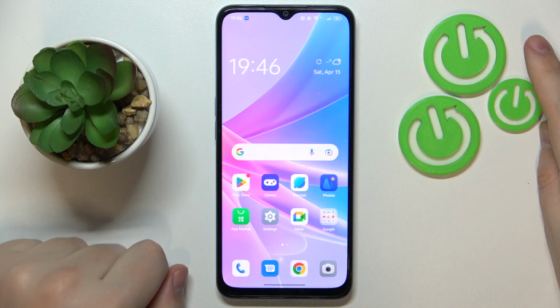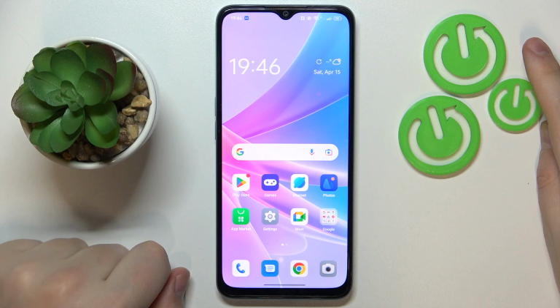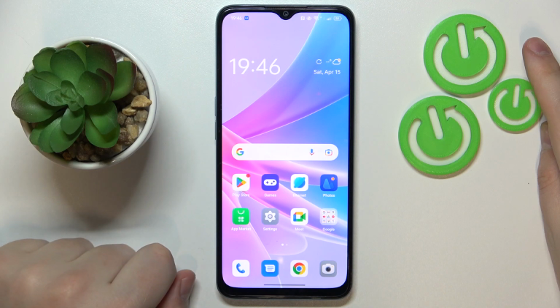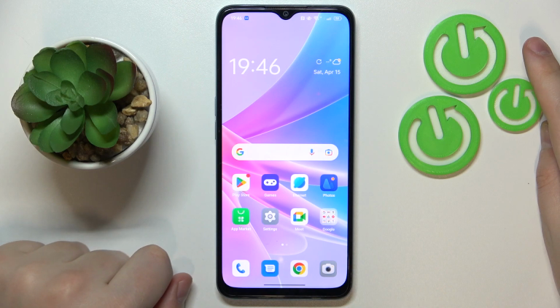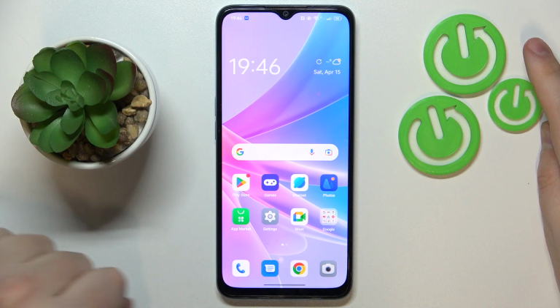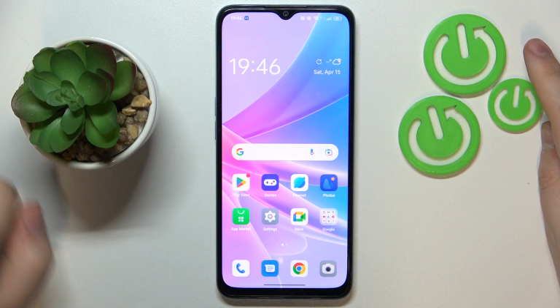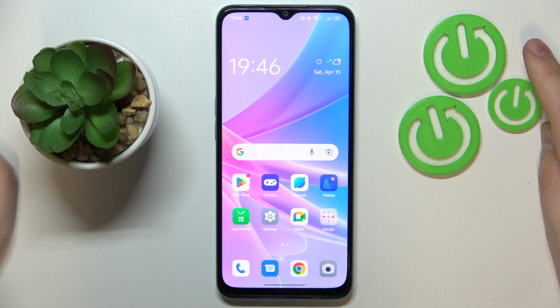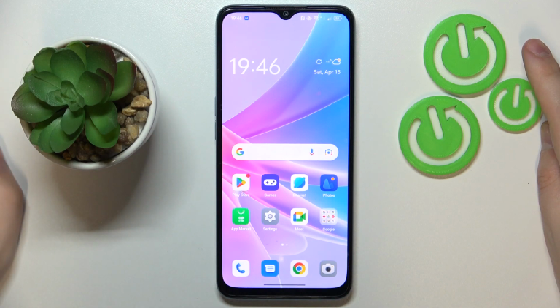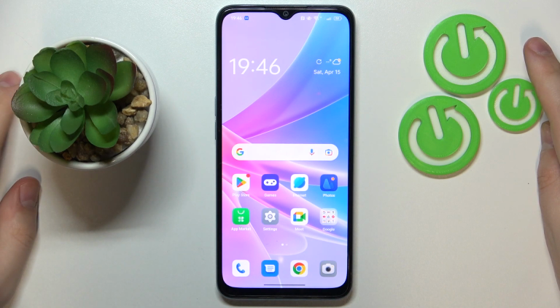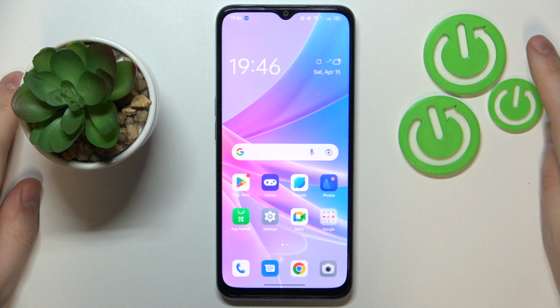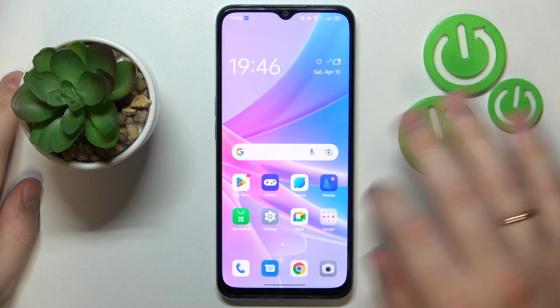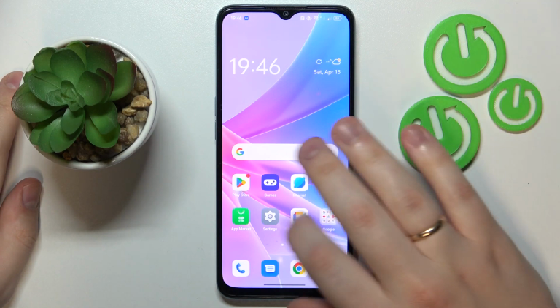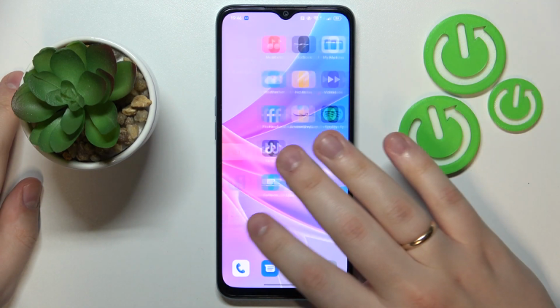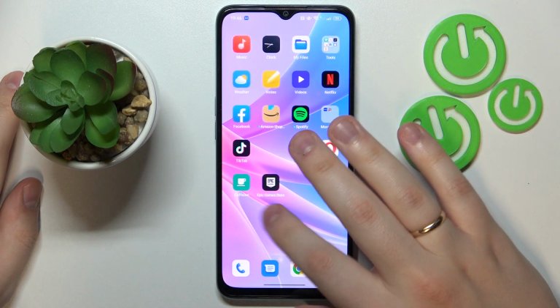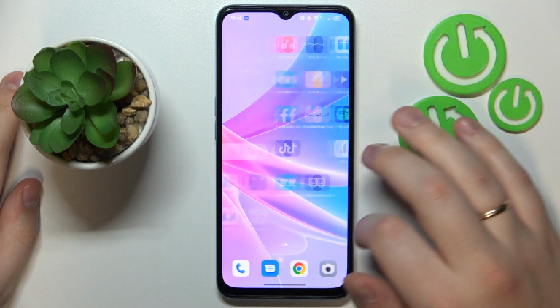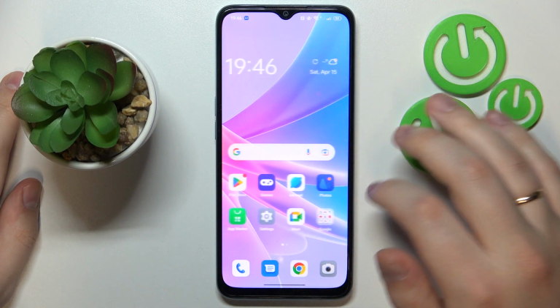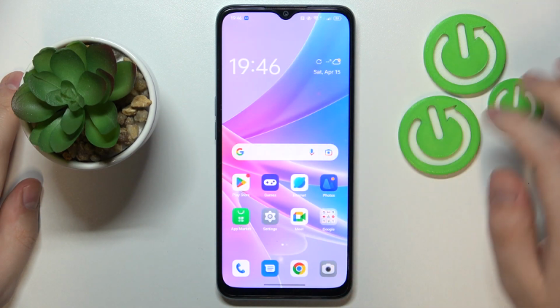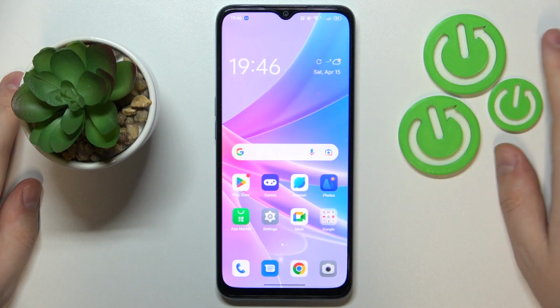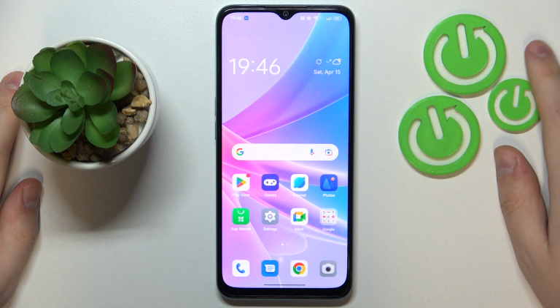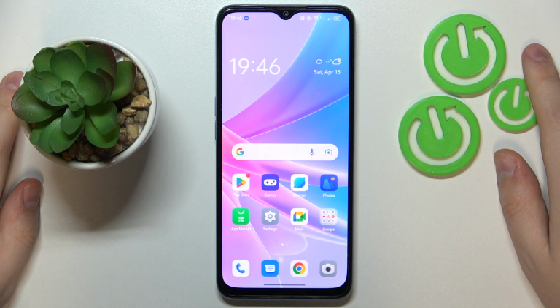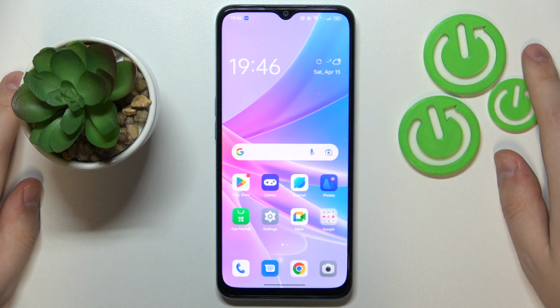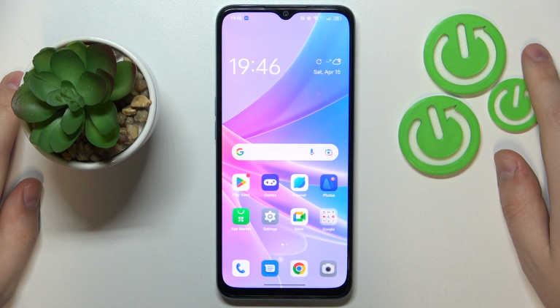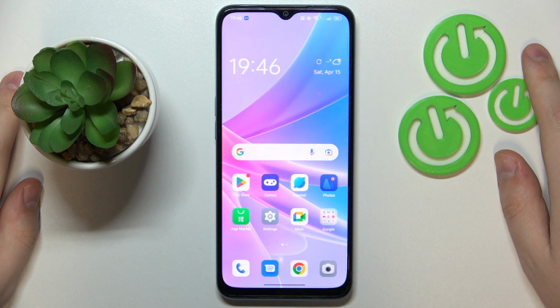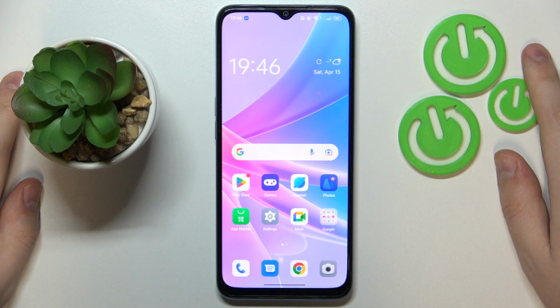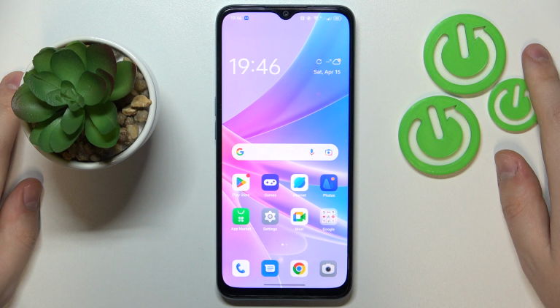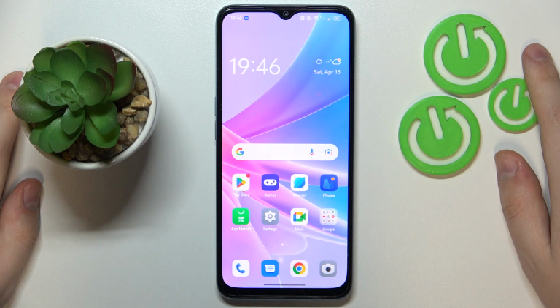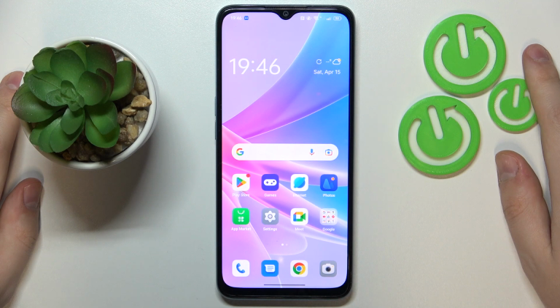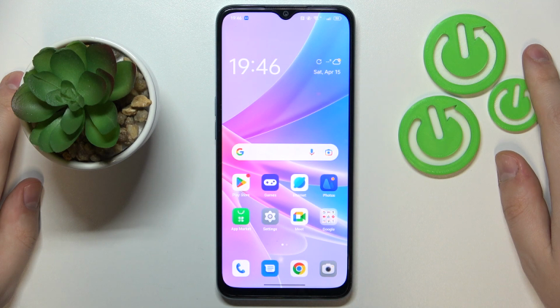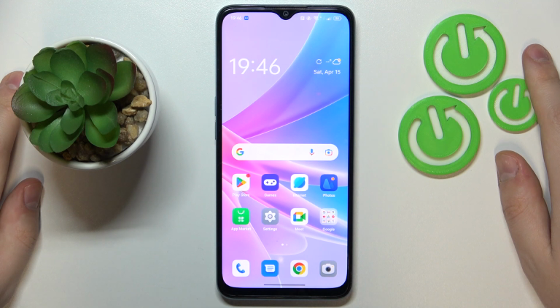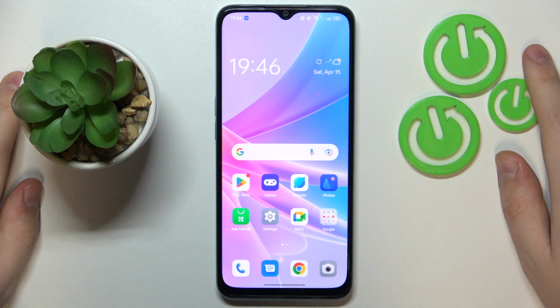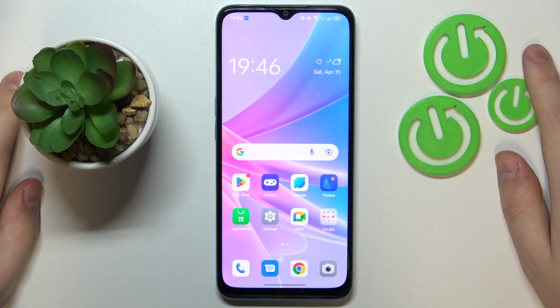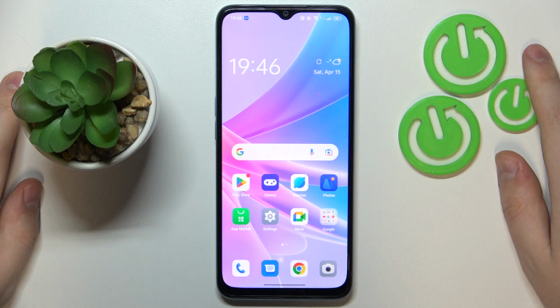This is OPPO A78 5G and today I will show how you can share the Wi-Fi network password on this device.